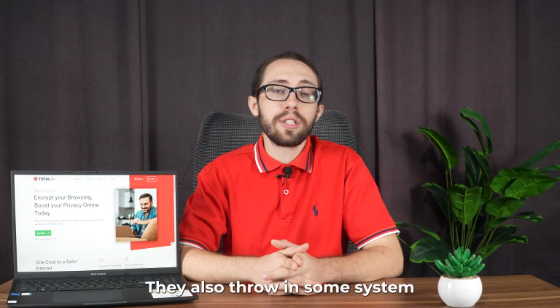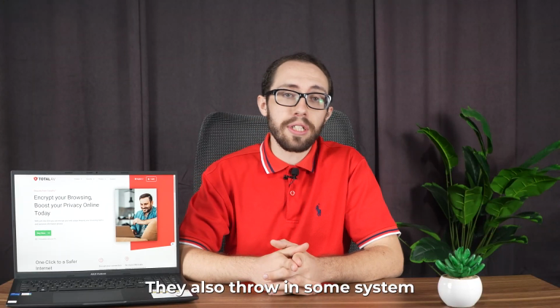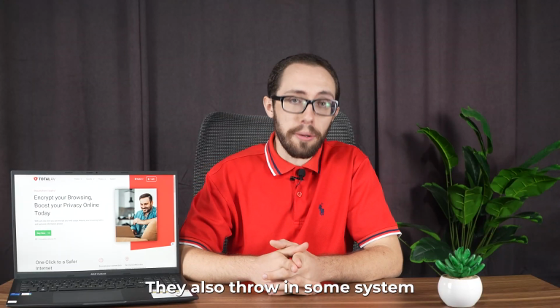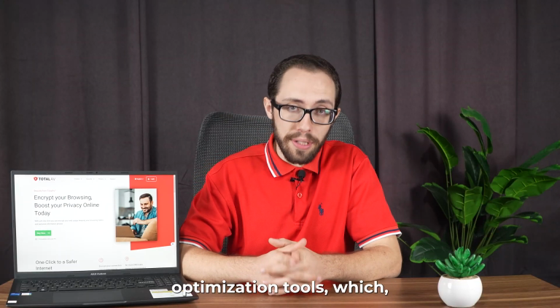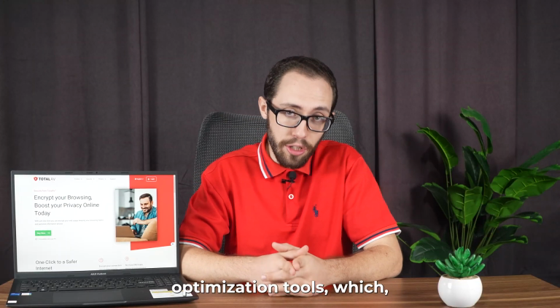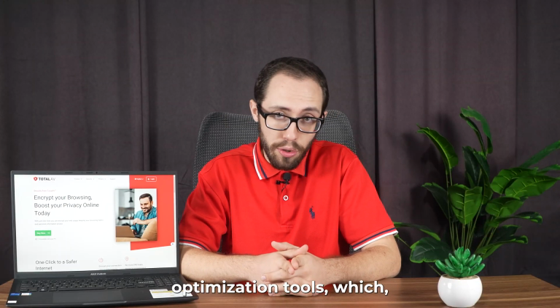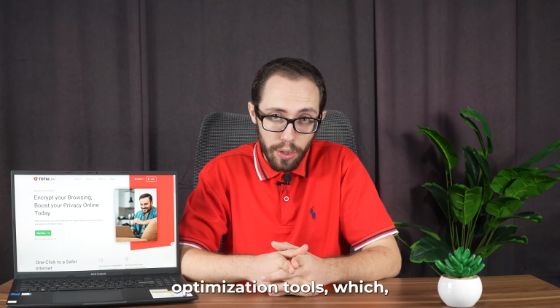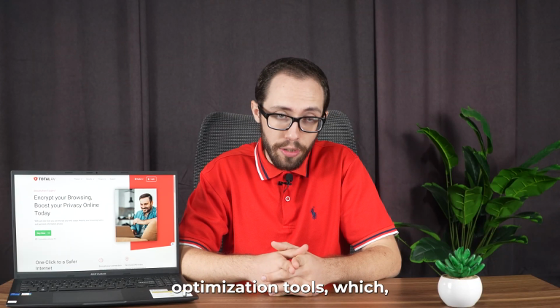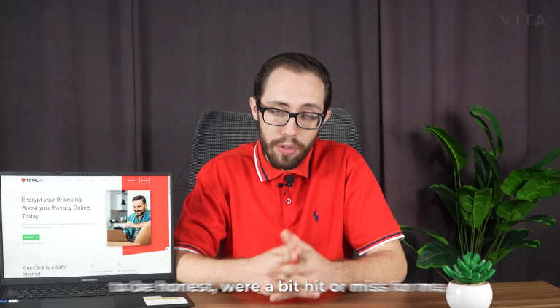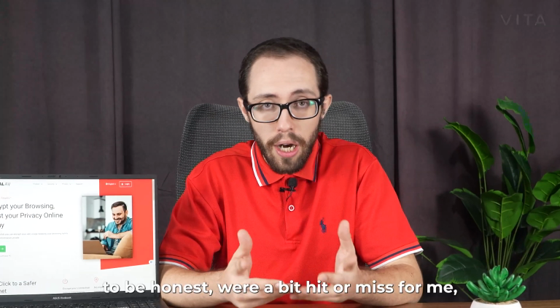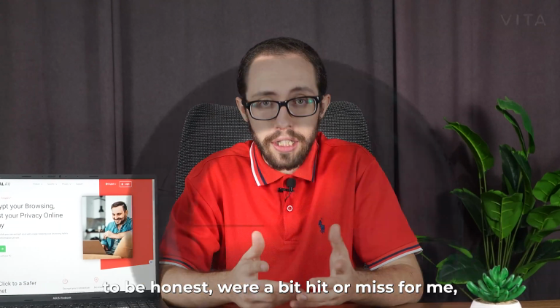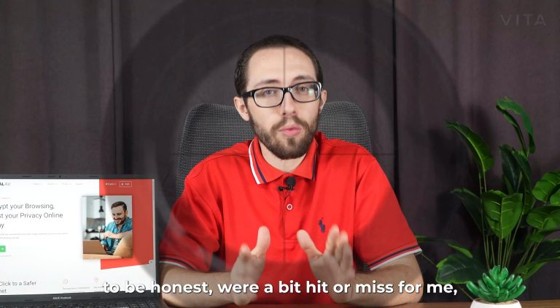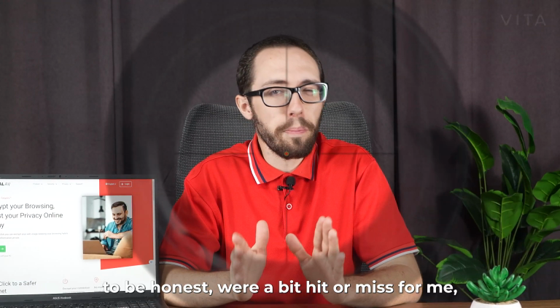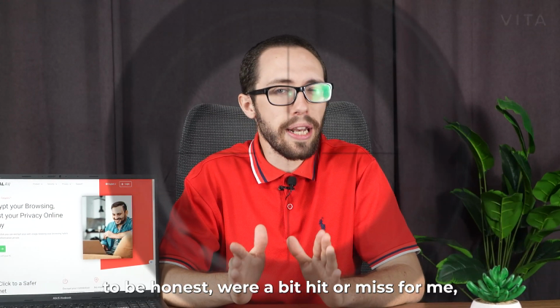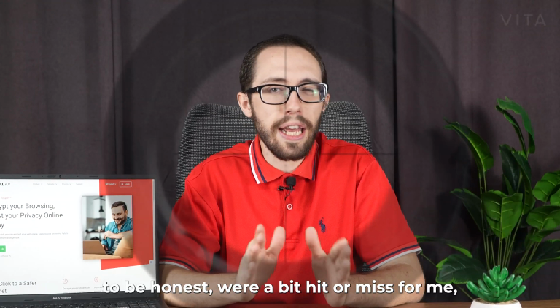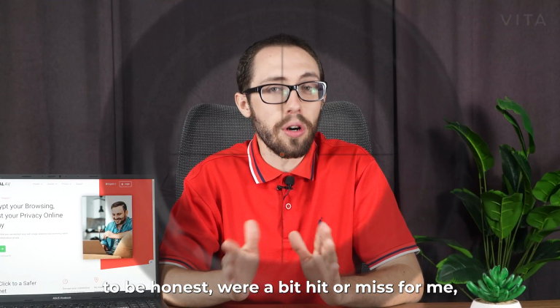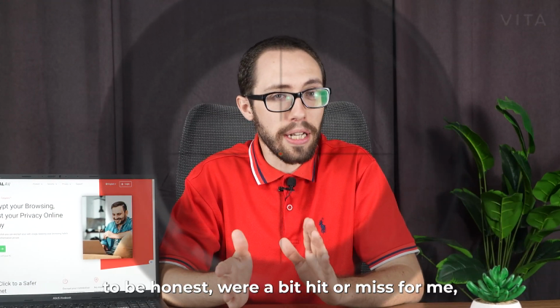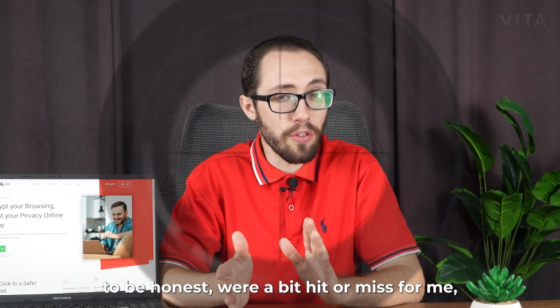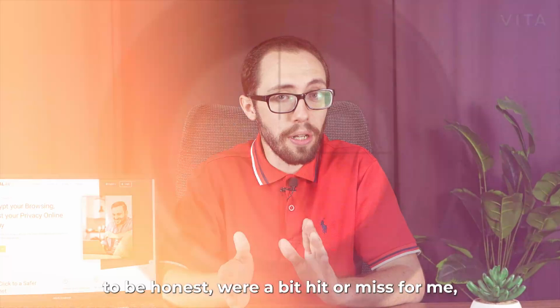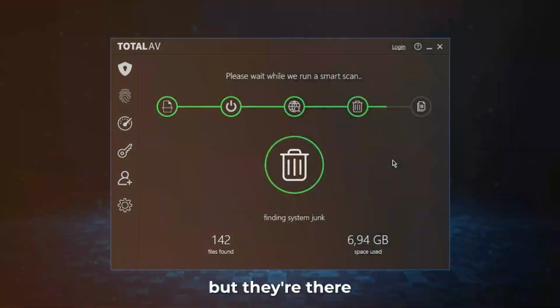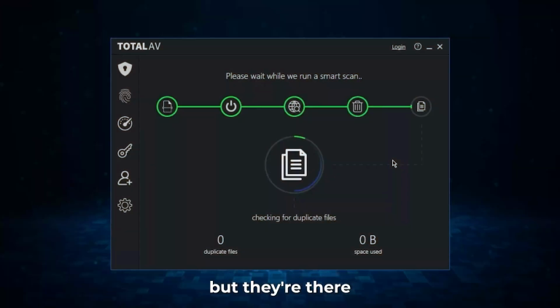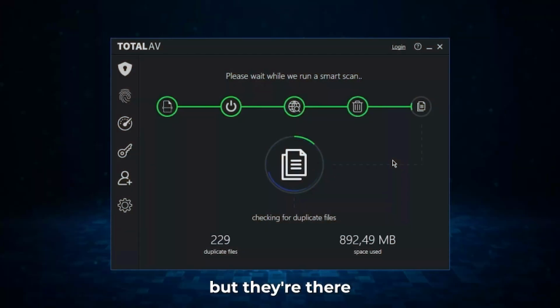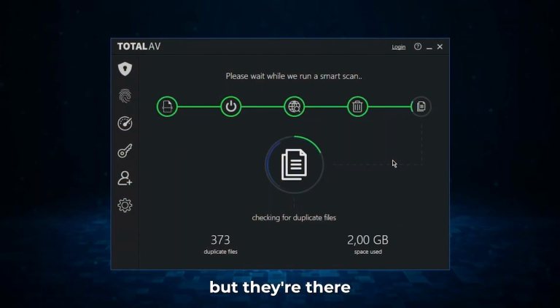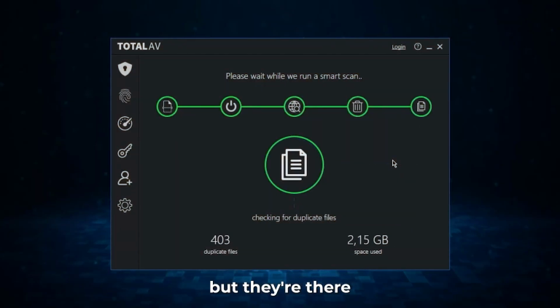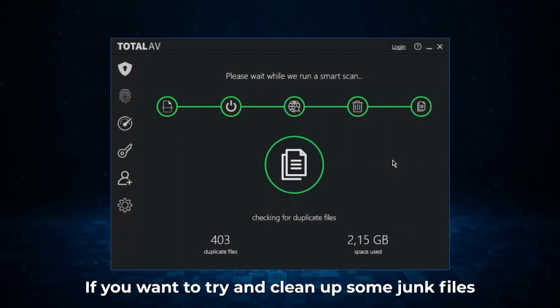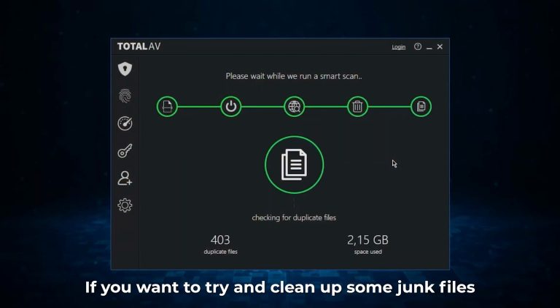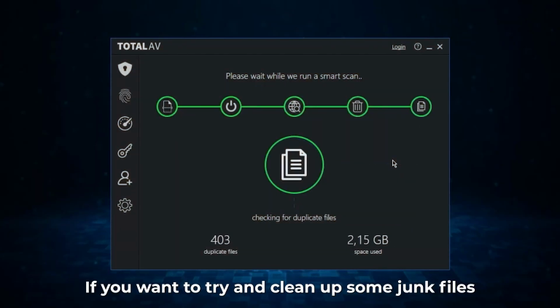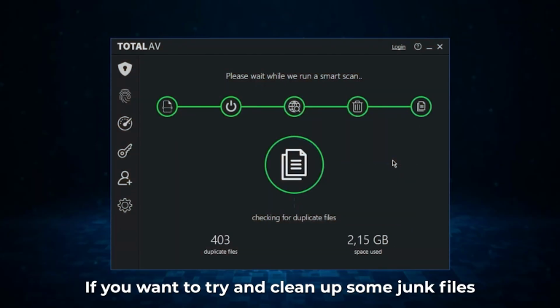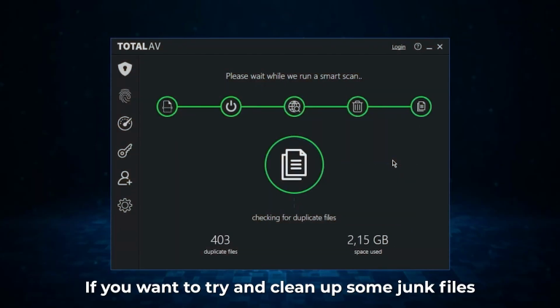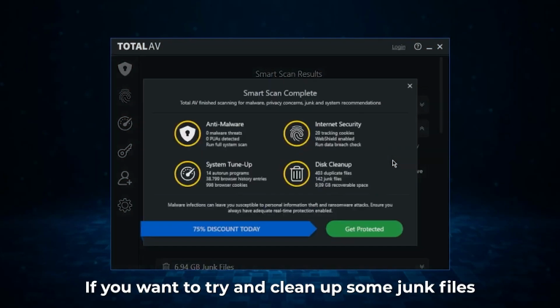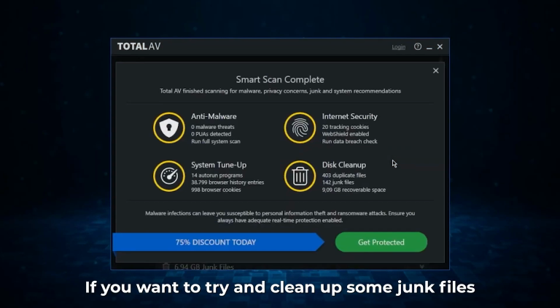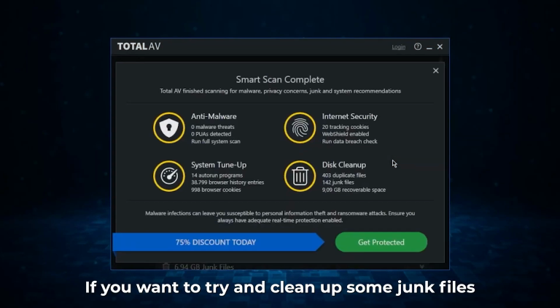They also throw in some system optimization tools, which, to be honest, were a bit hit or miss for me, but they're there if you want to try and clean up some junk files.